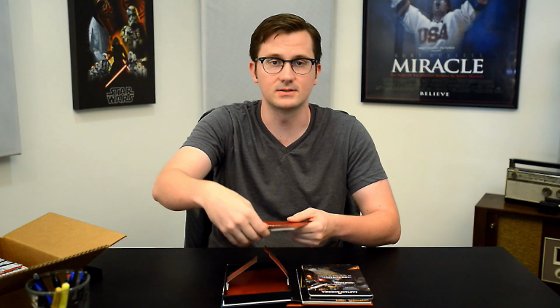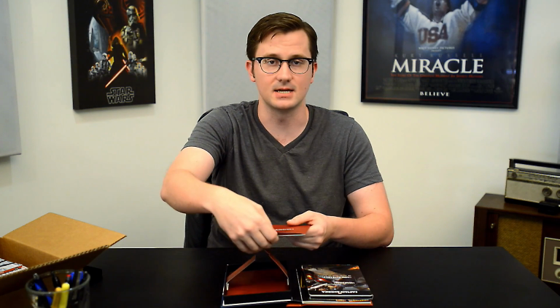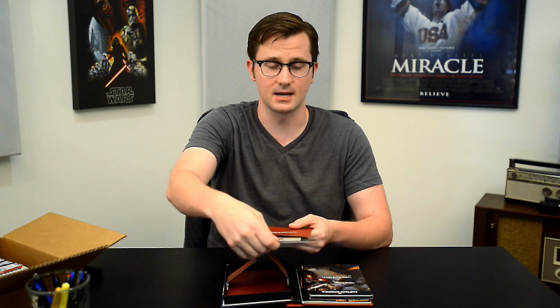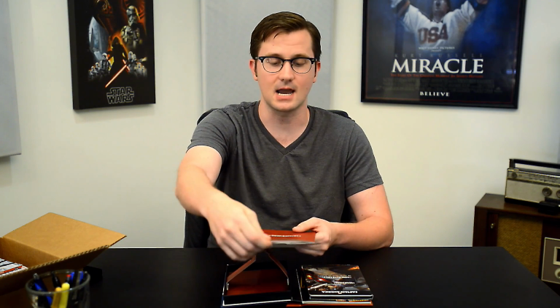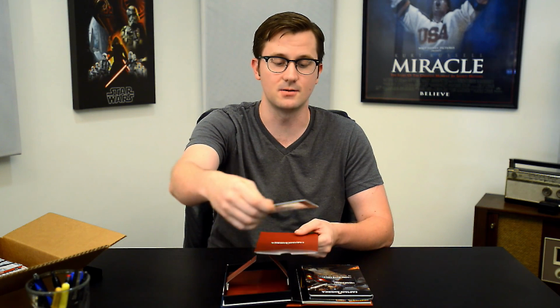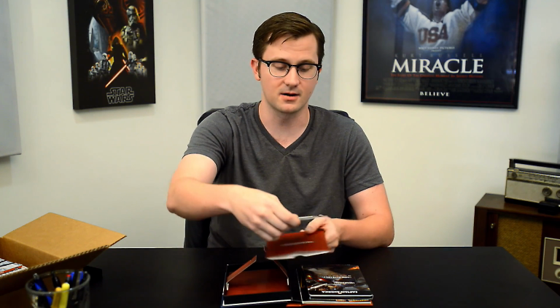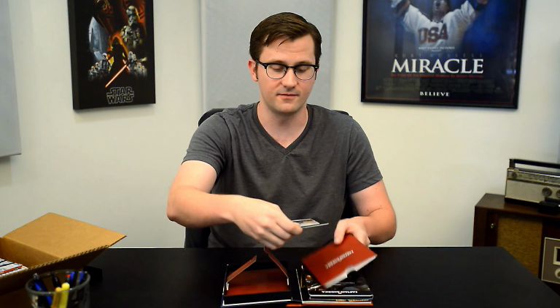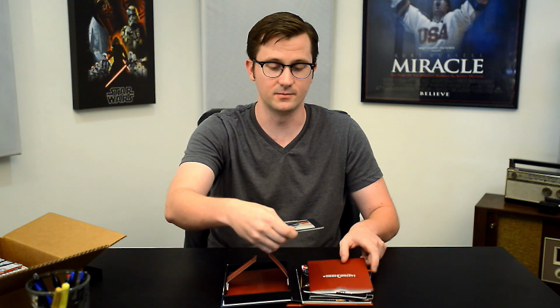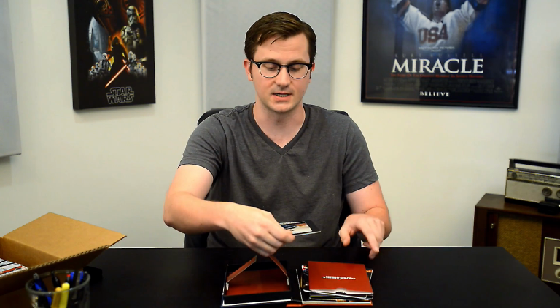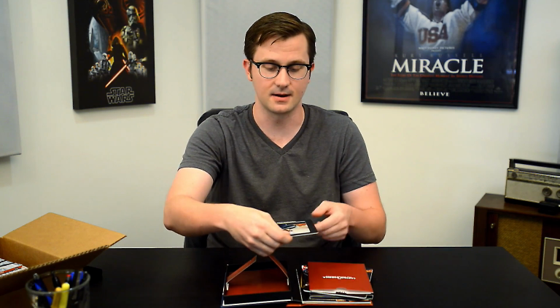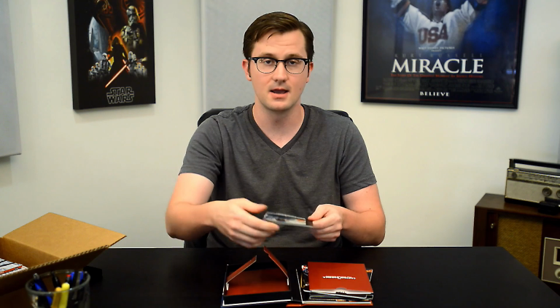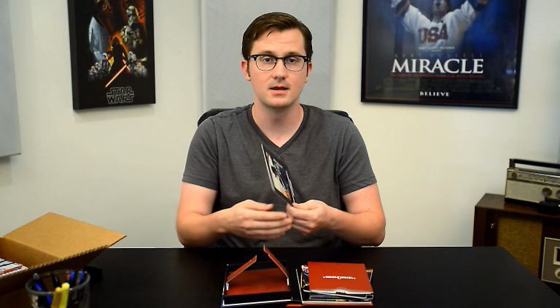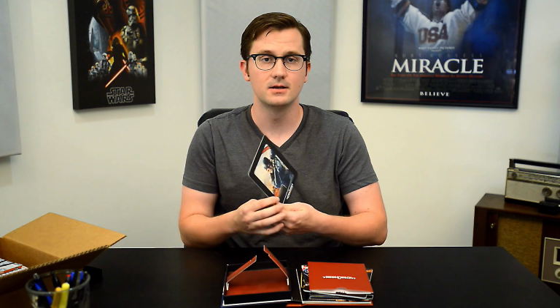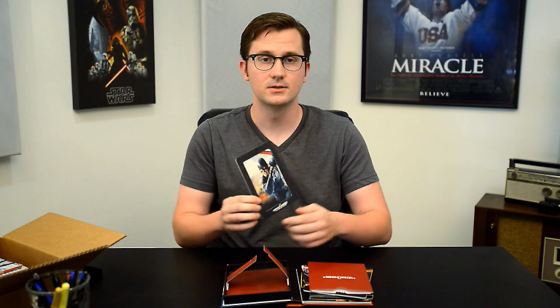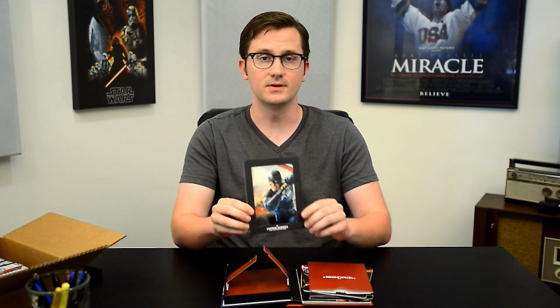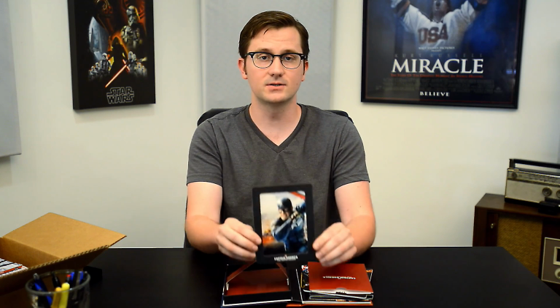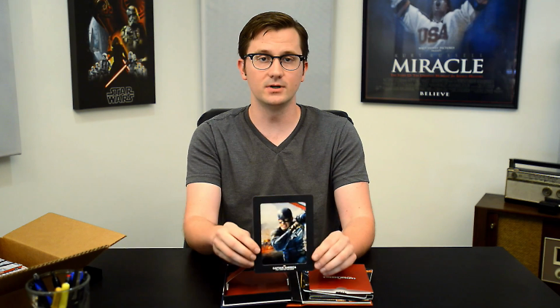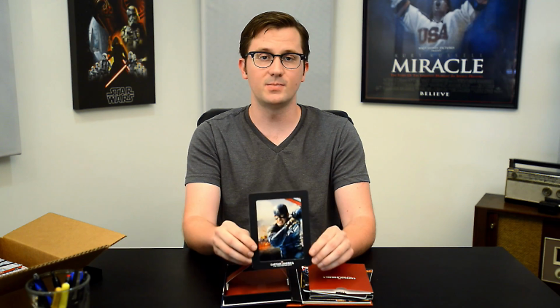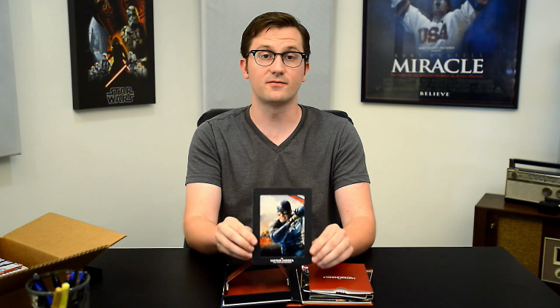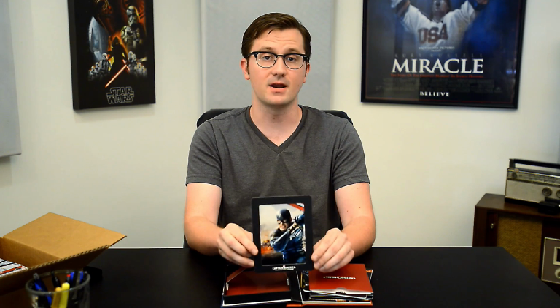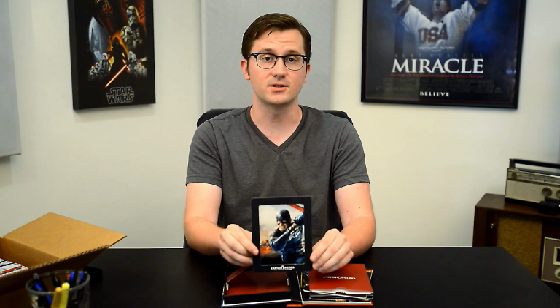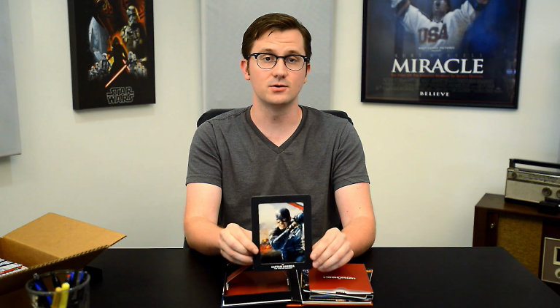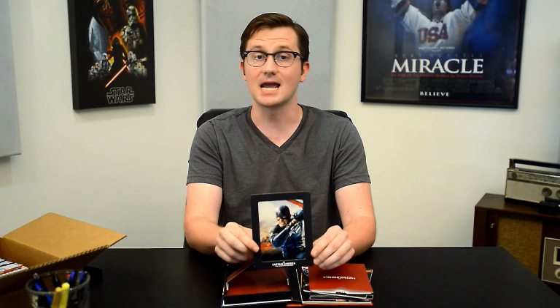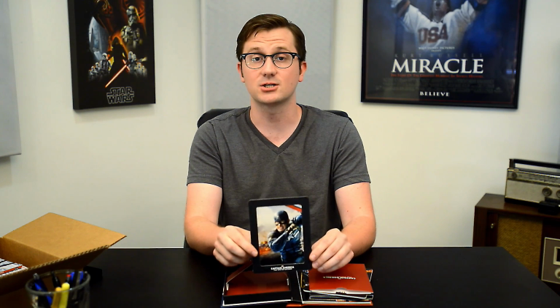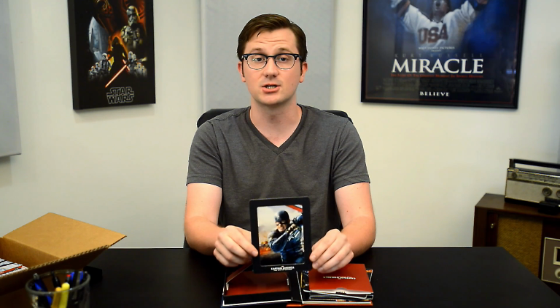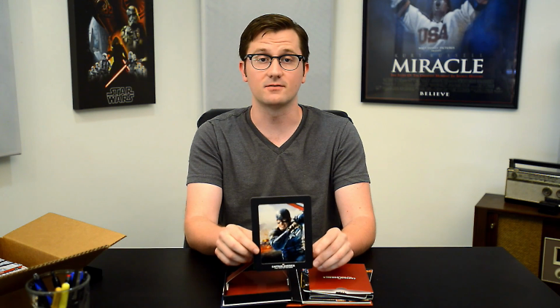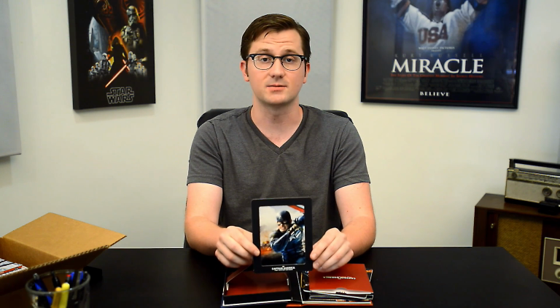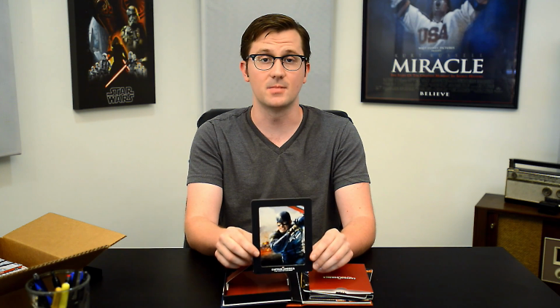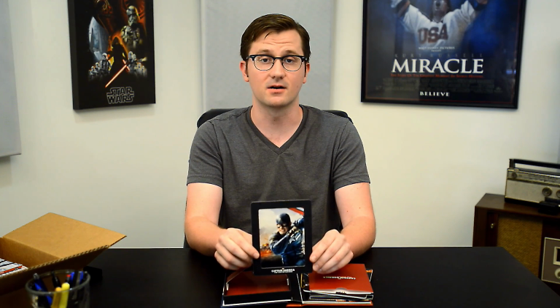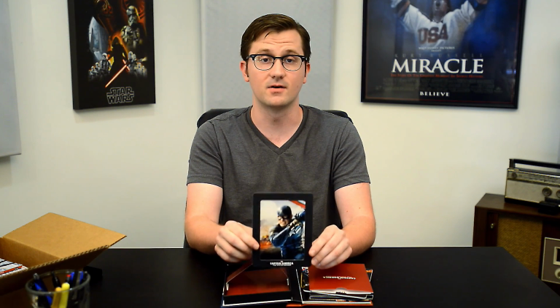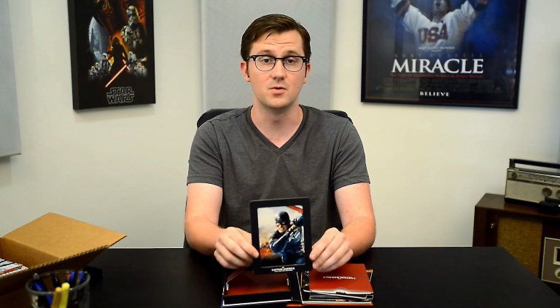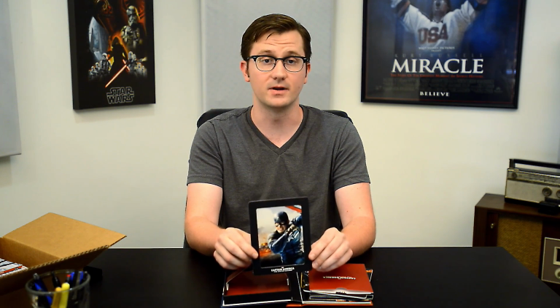Last but not least is the Captain America film scene. This is a really big frame that shows an action shot of Captain America from the movie.